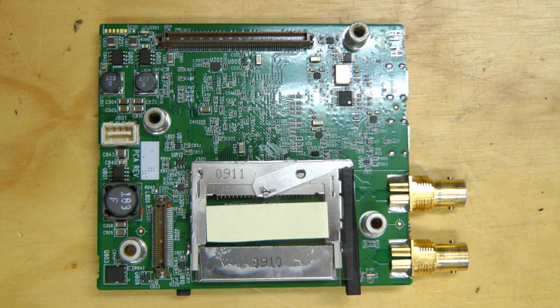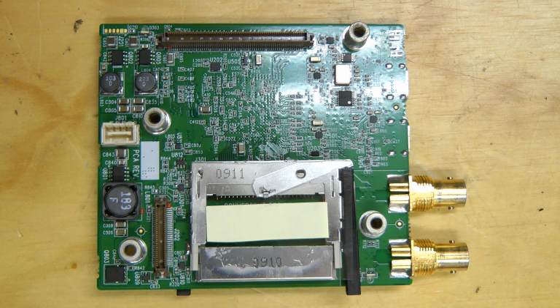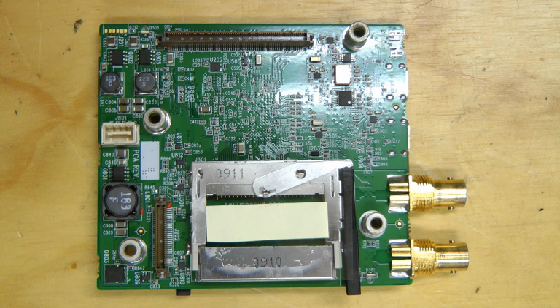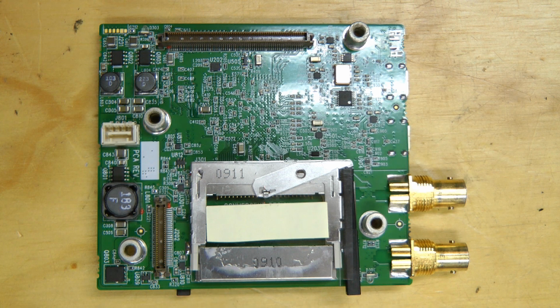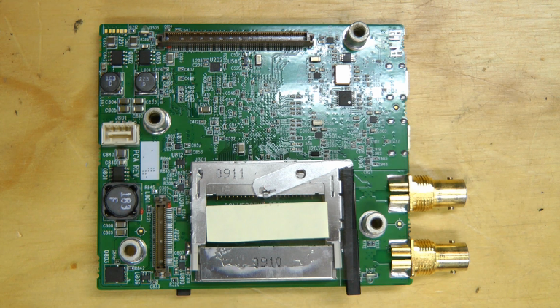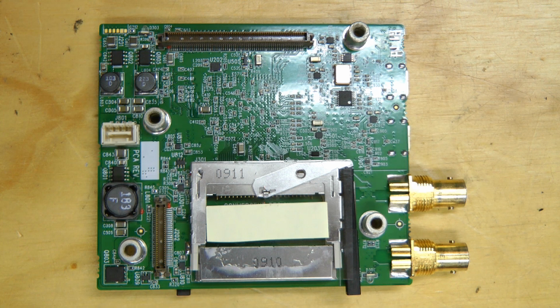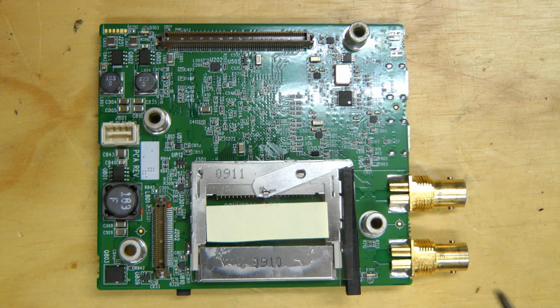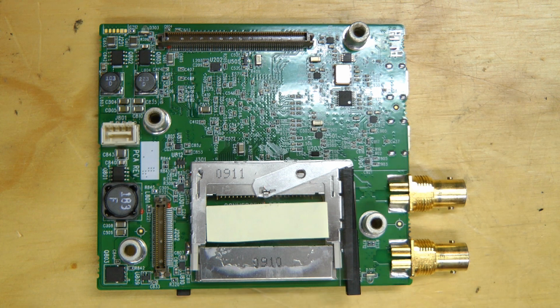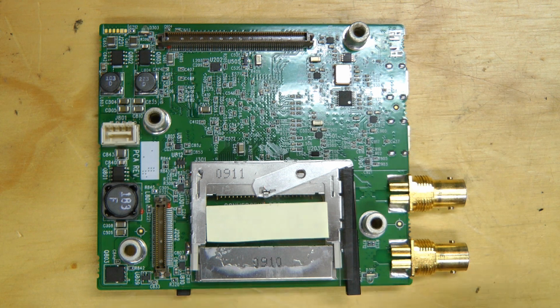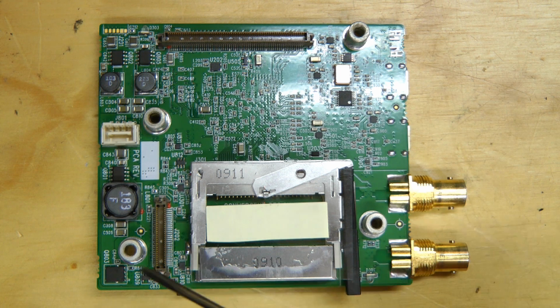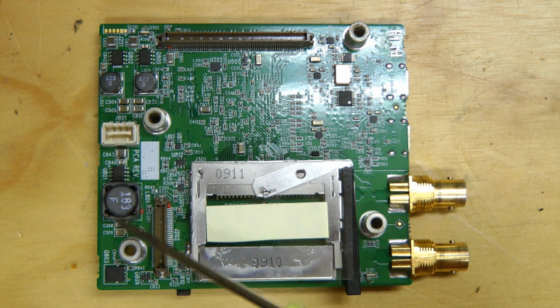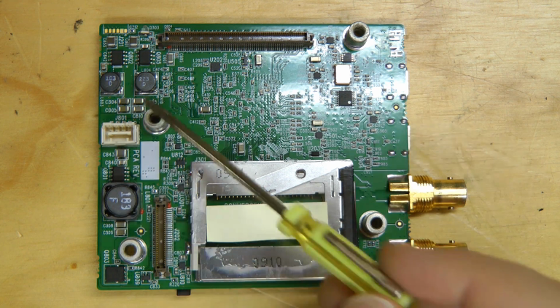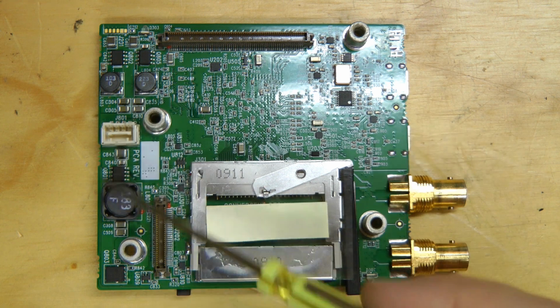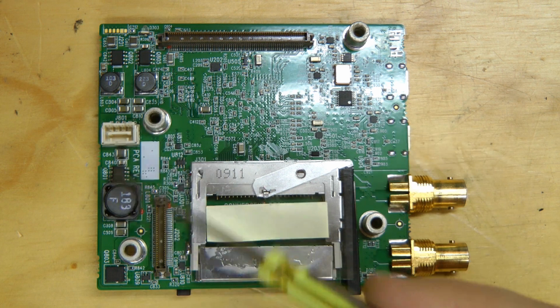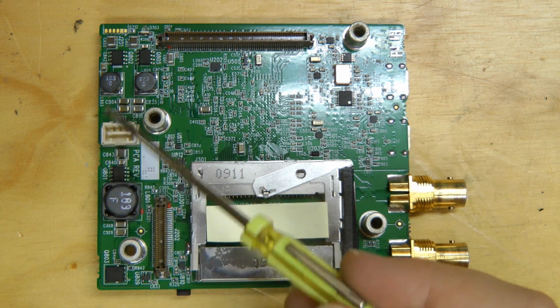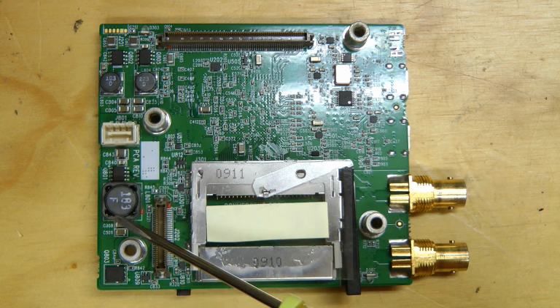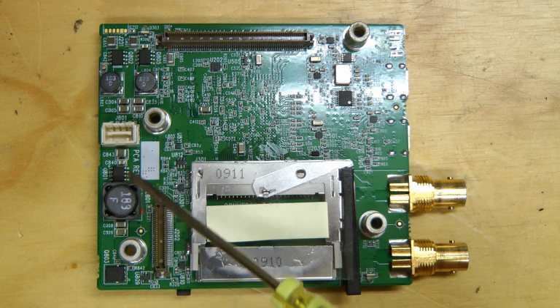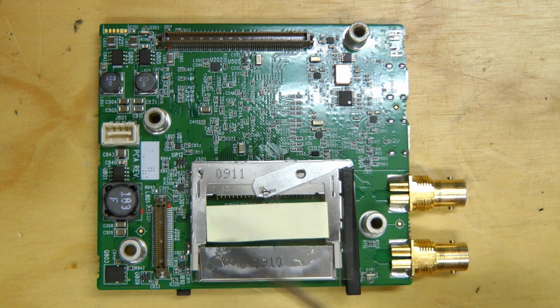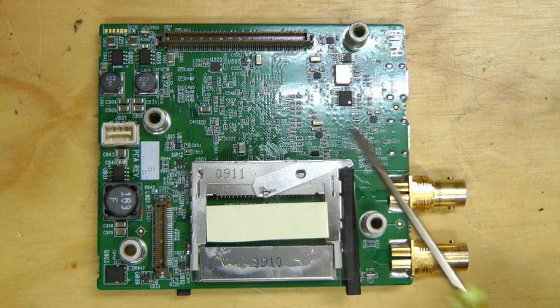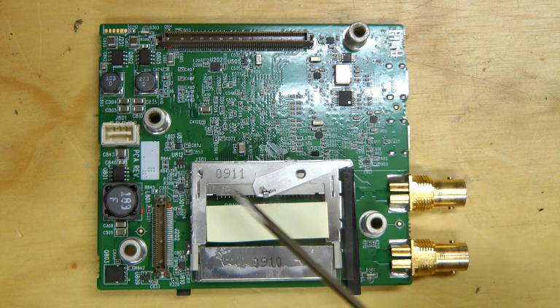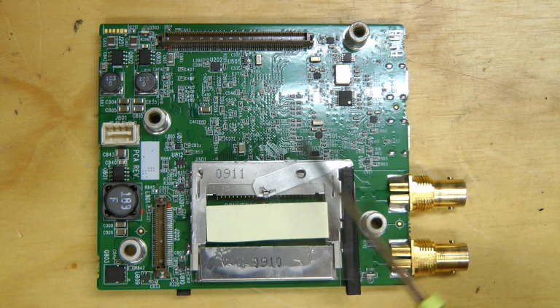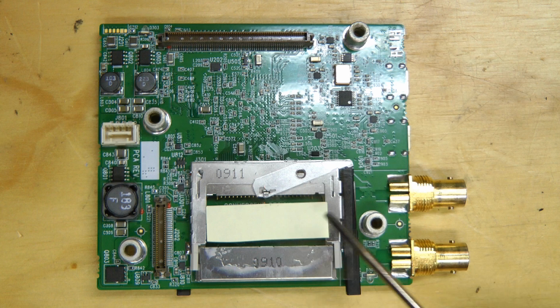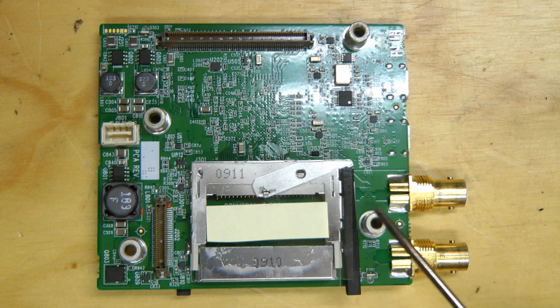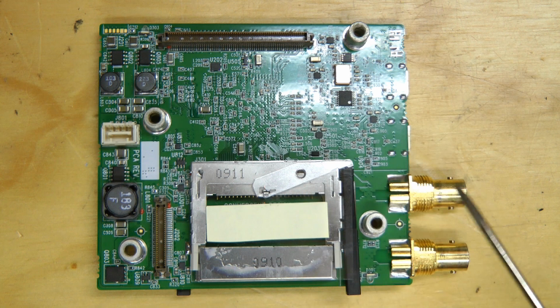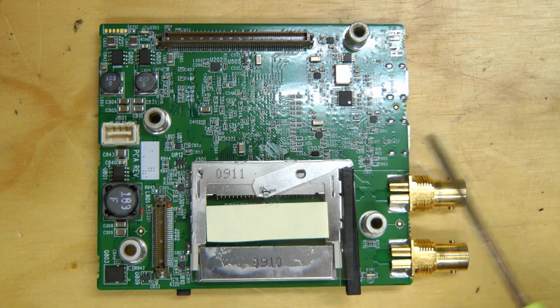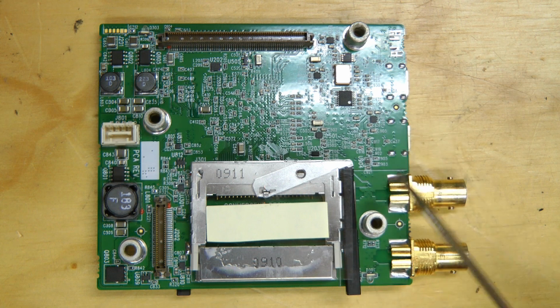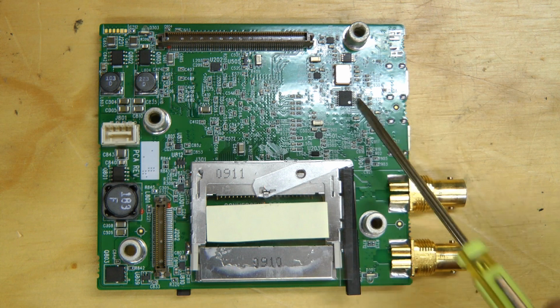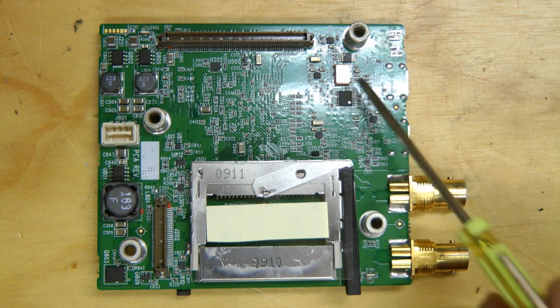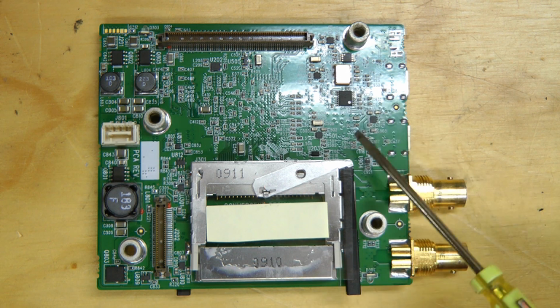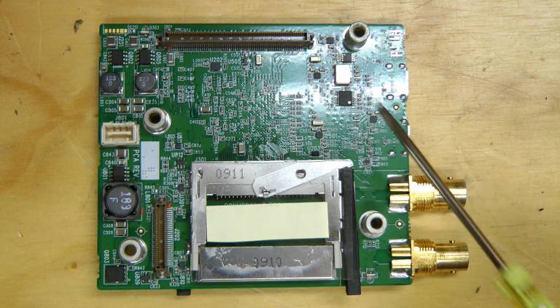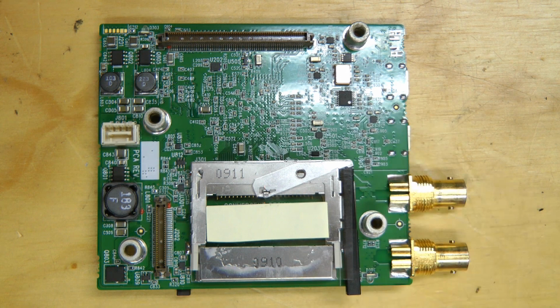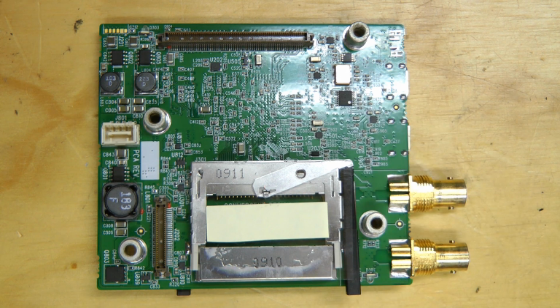There's not too much on this side of the board — just some inductors for the power supplies, bypass caps, an oscillator, and a few other things.